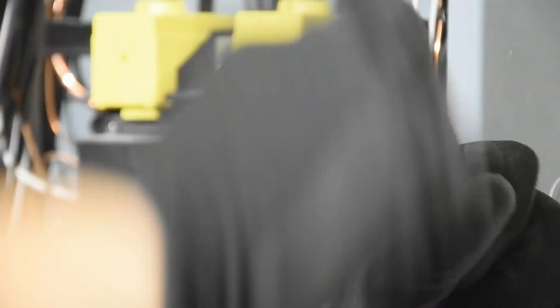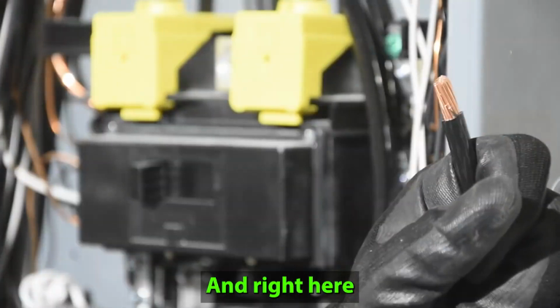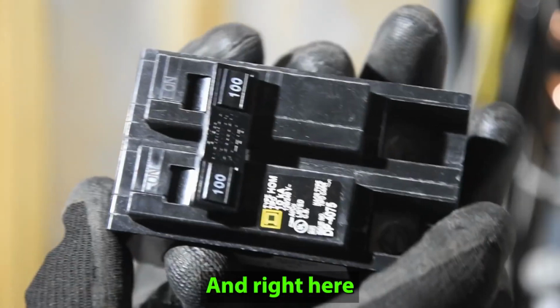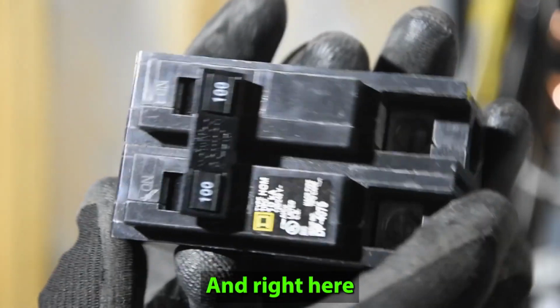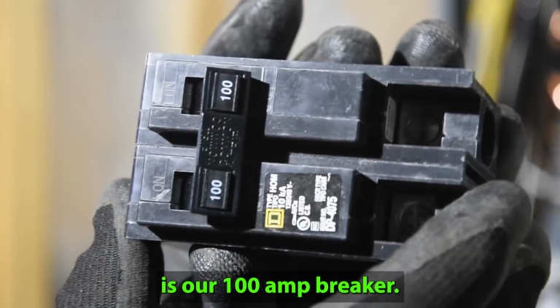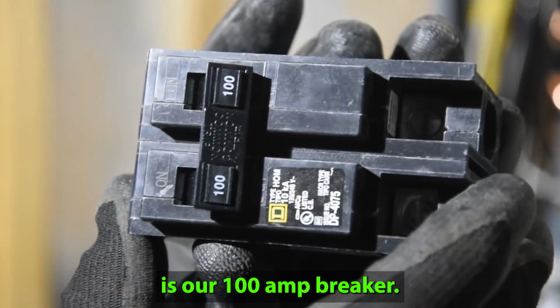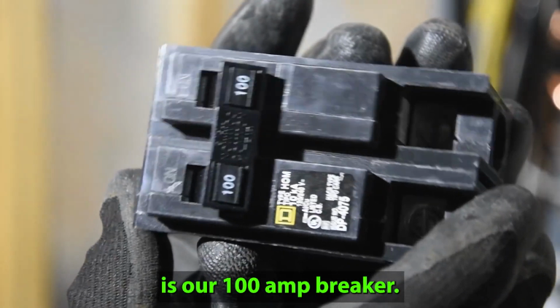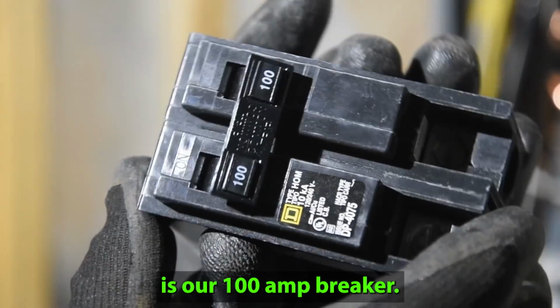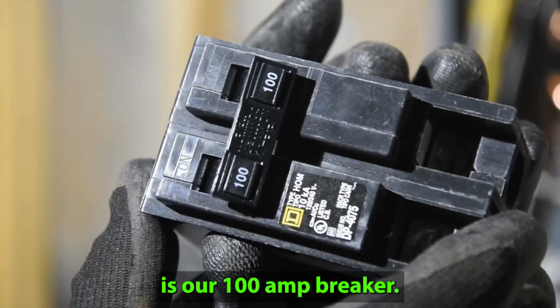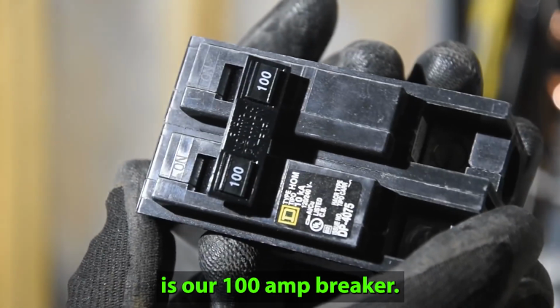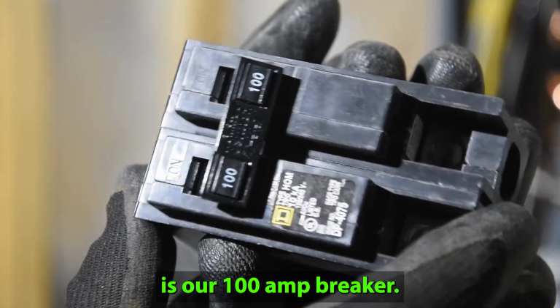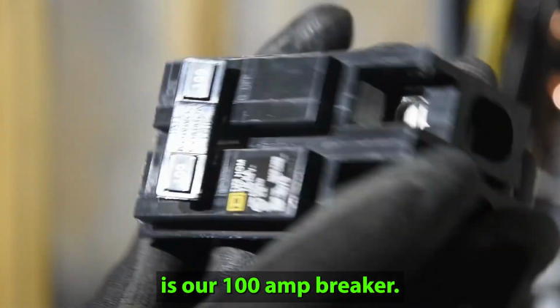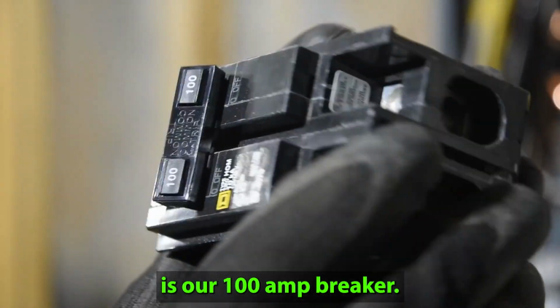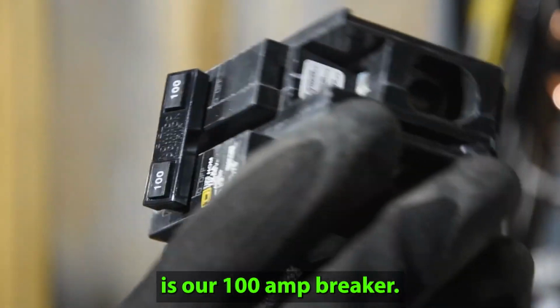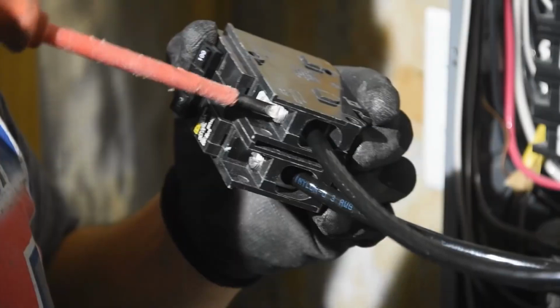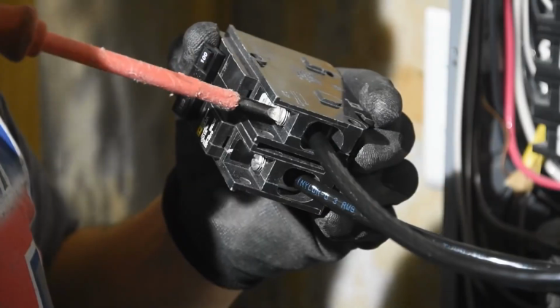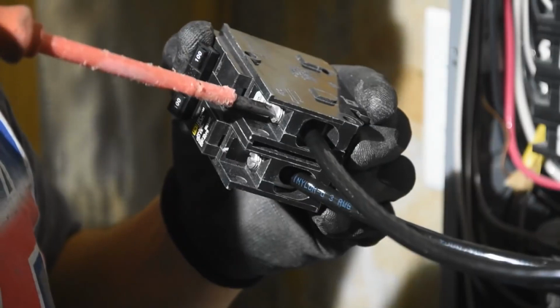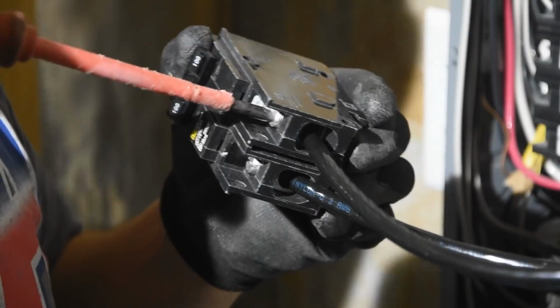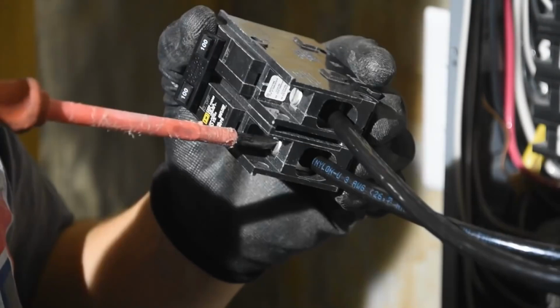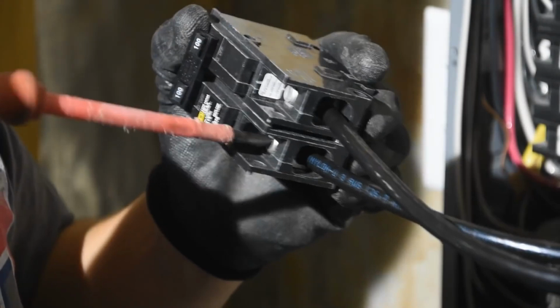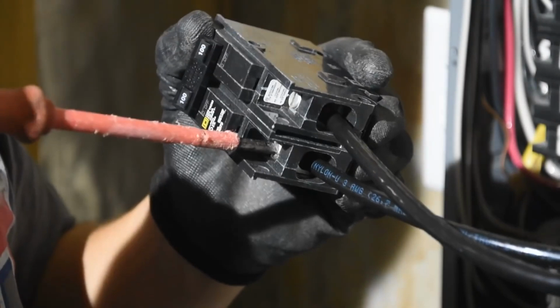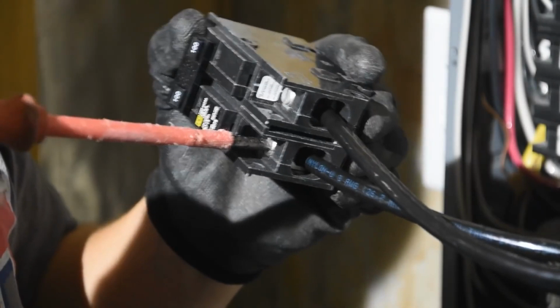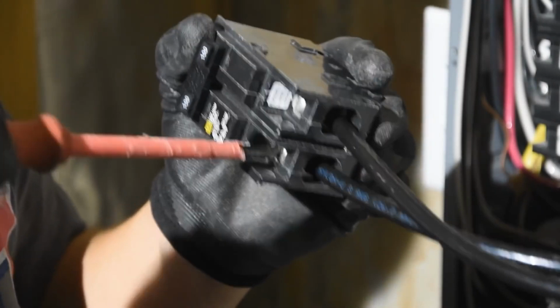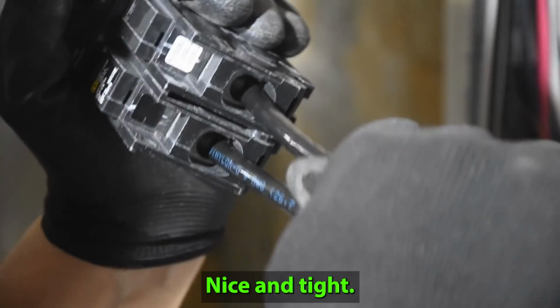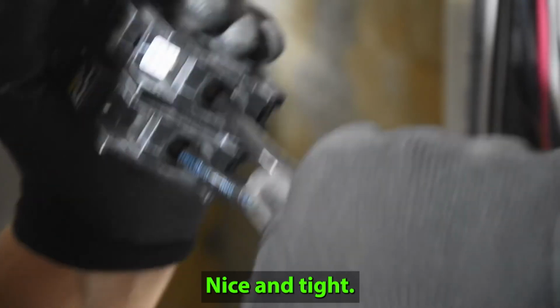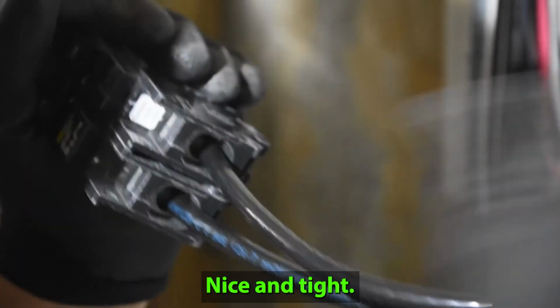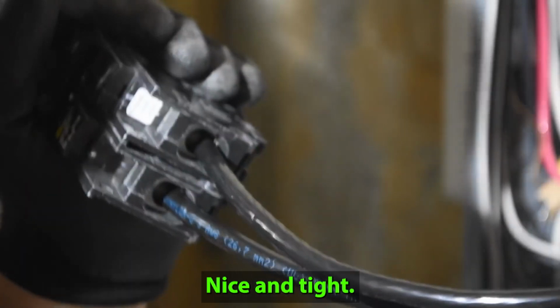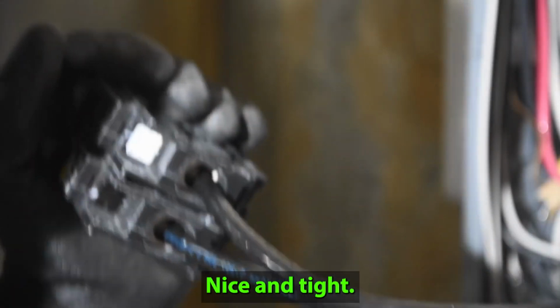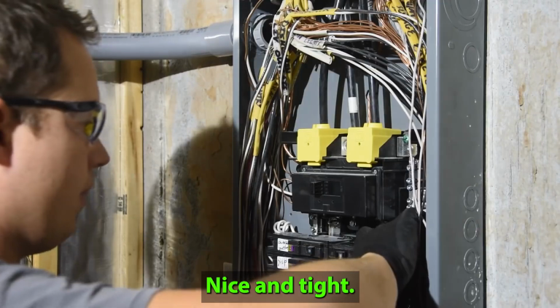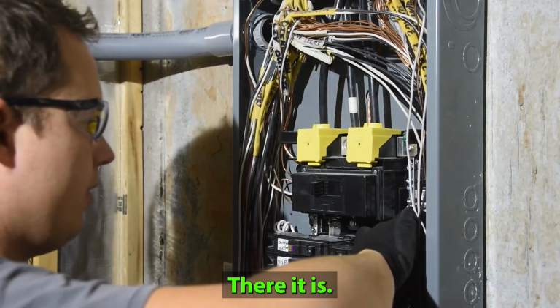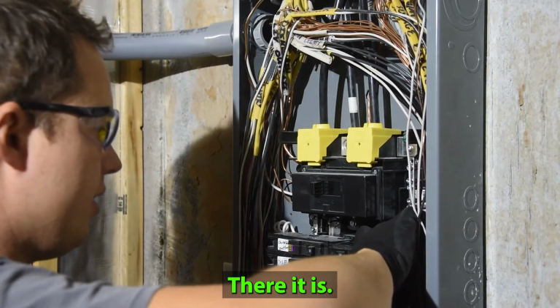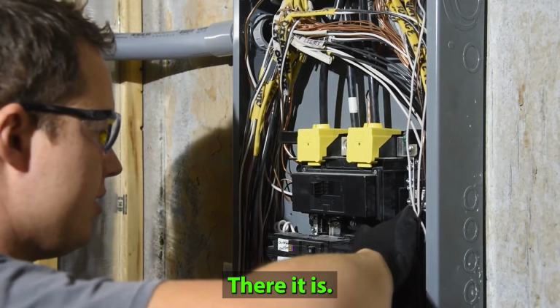And right here is our 100 amp breaker. Nice and tight — there it is.